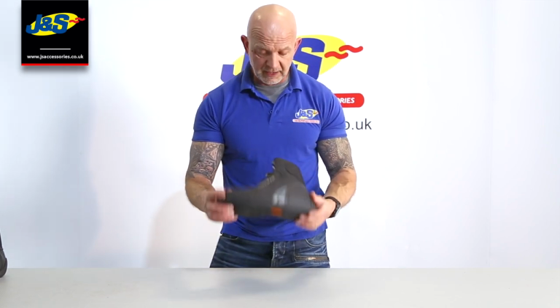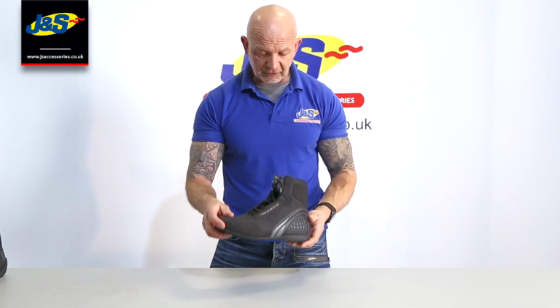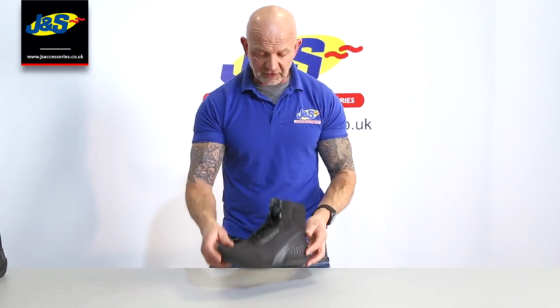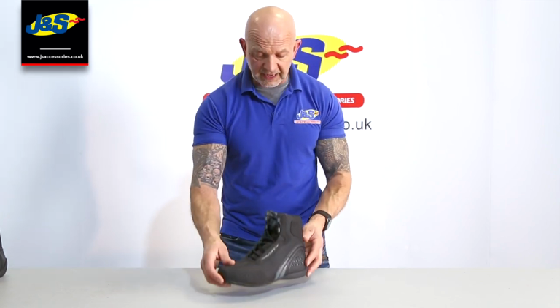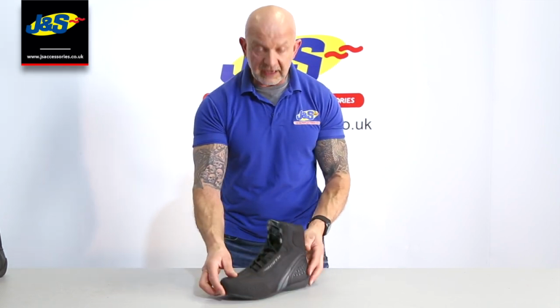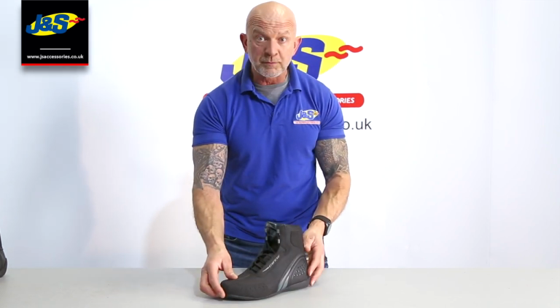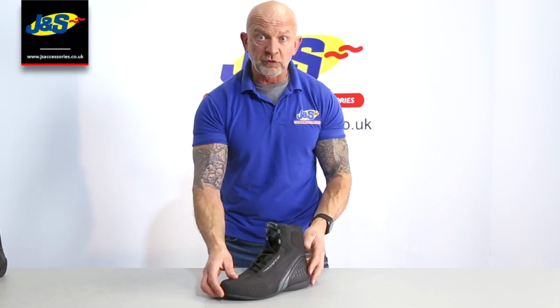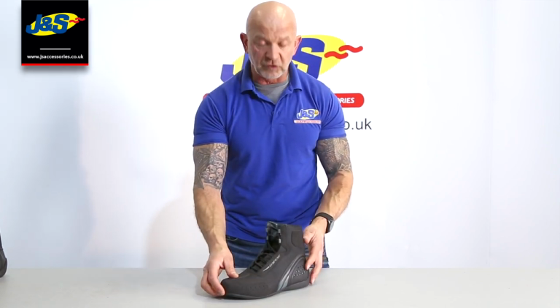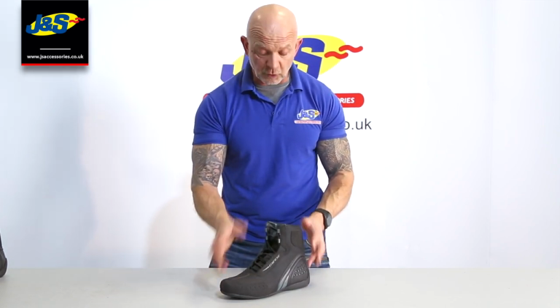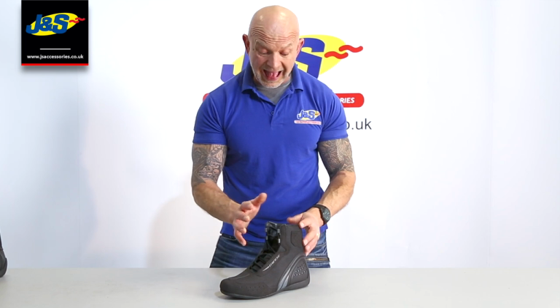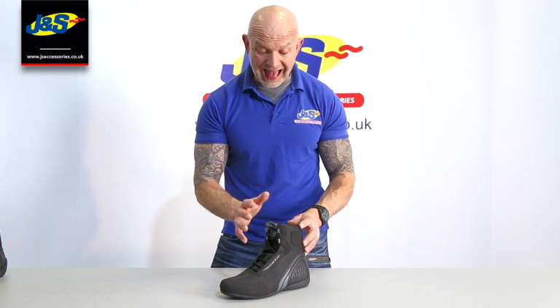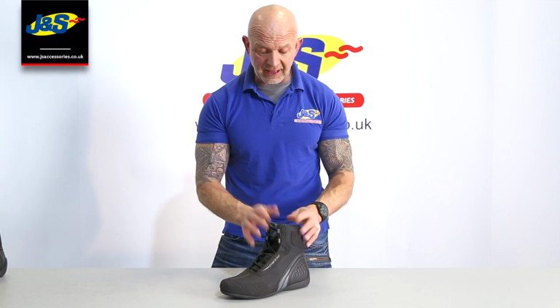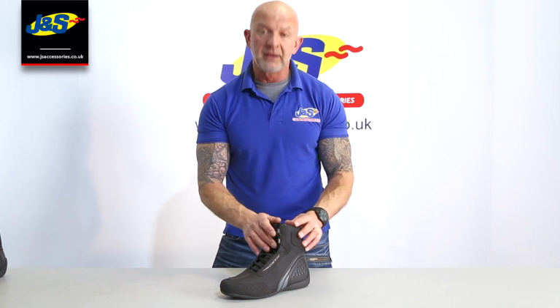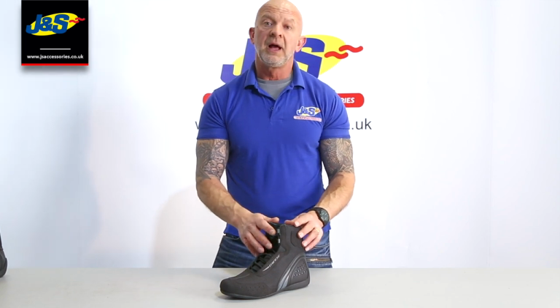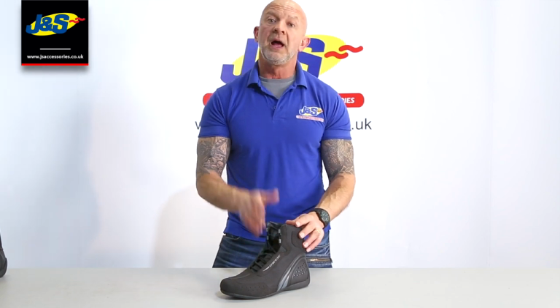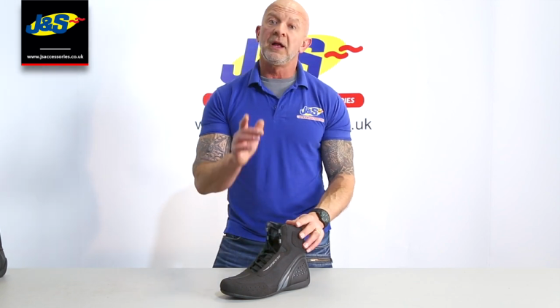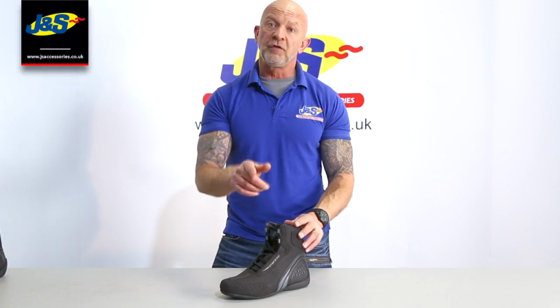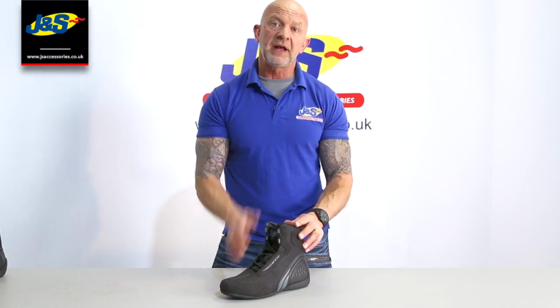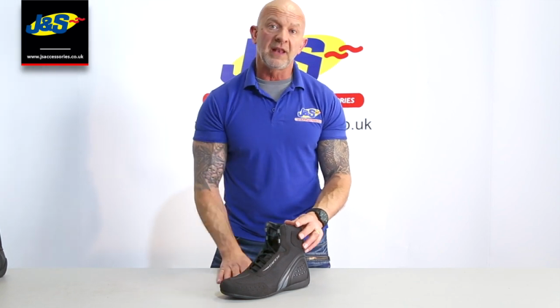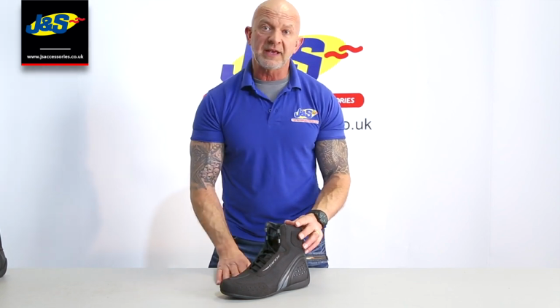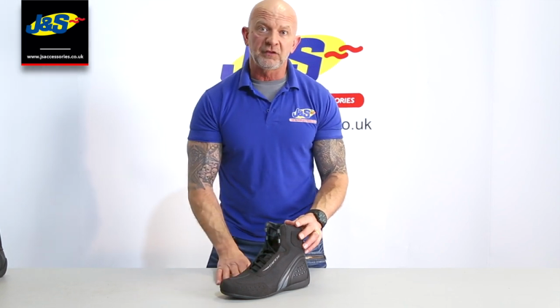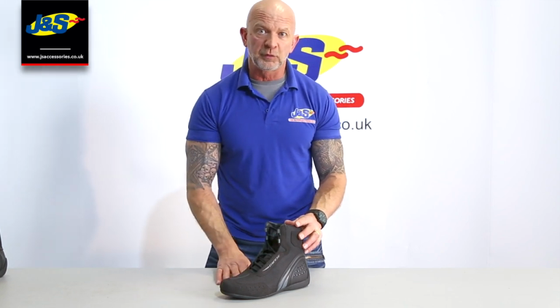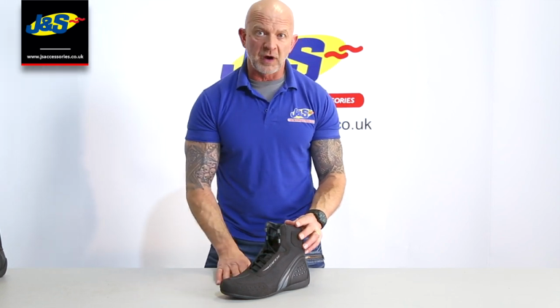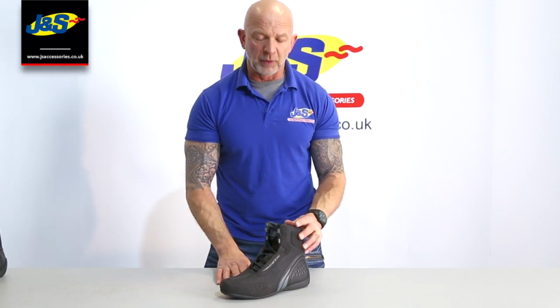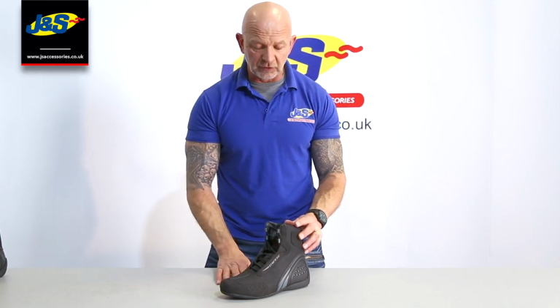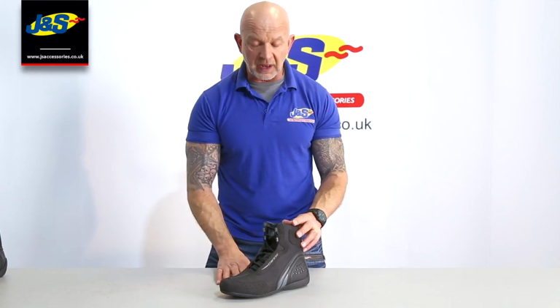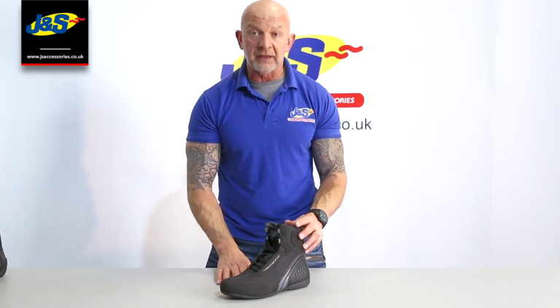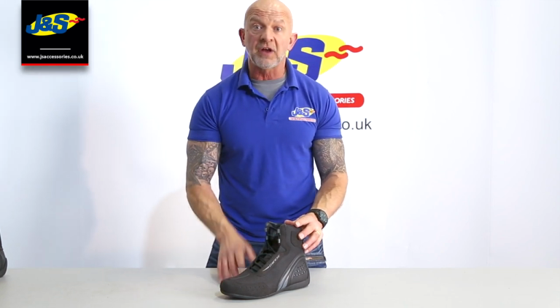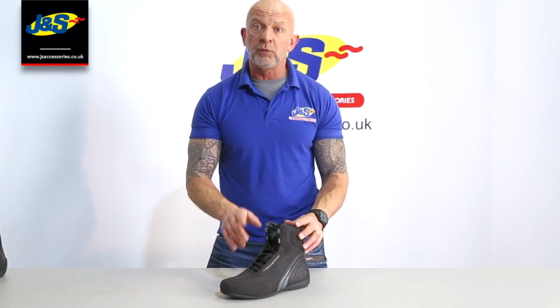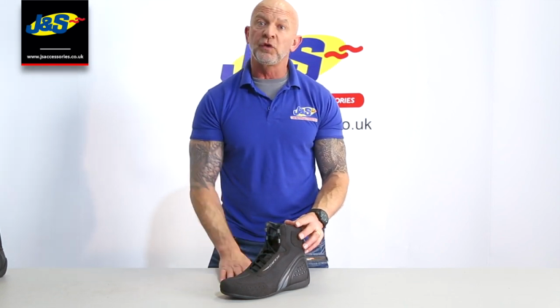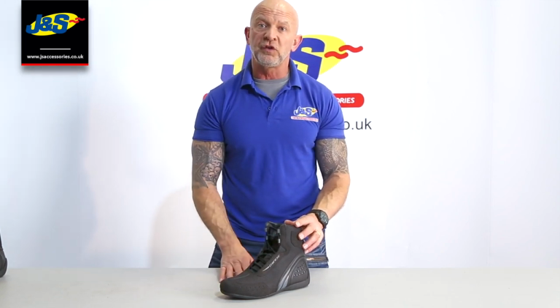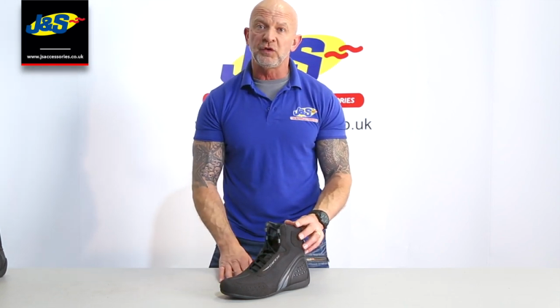That's the Dainese Motor Shoe Air. Don't forget the like and subscribe buttons and I will talk to you soon.